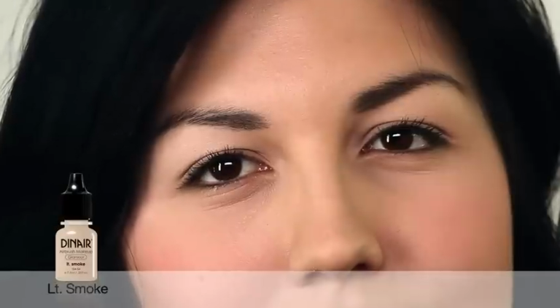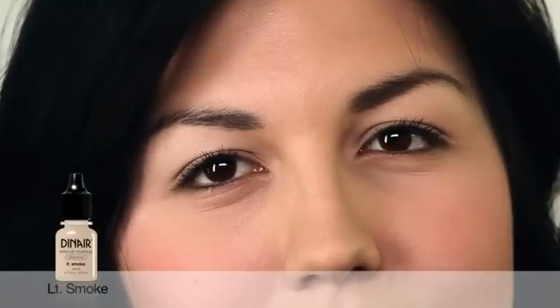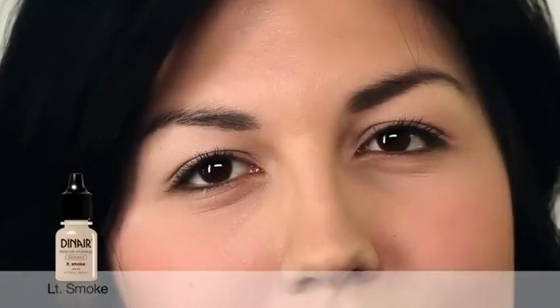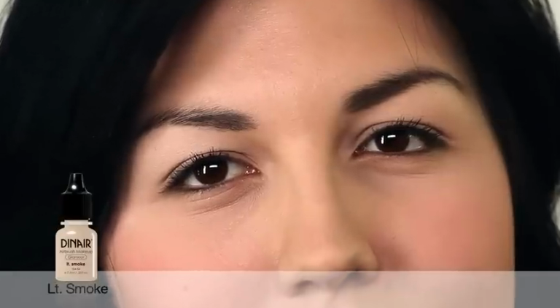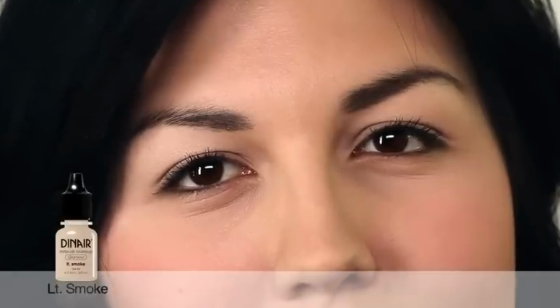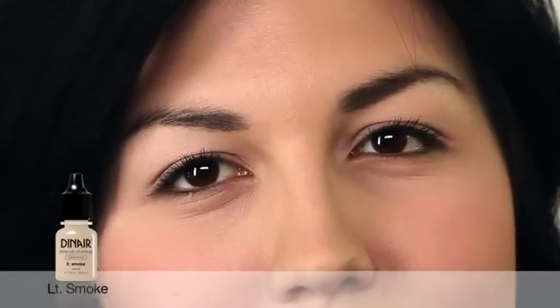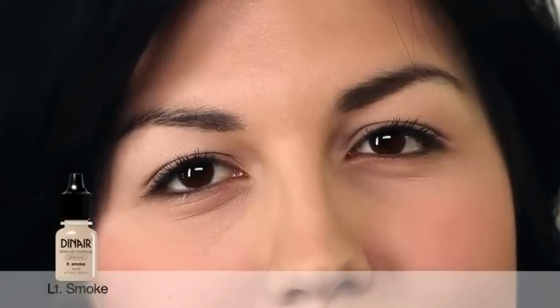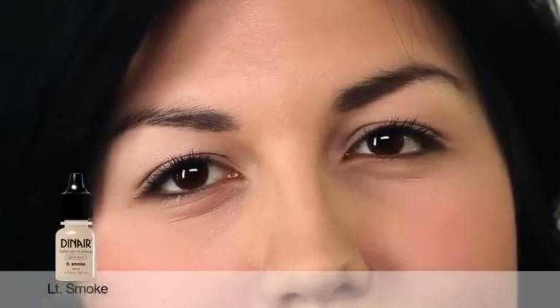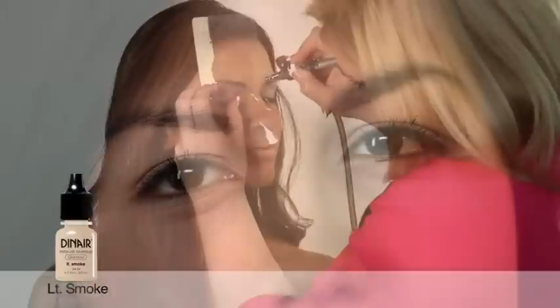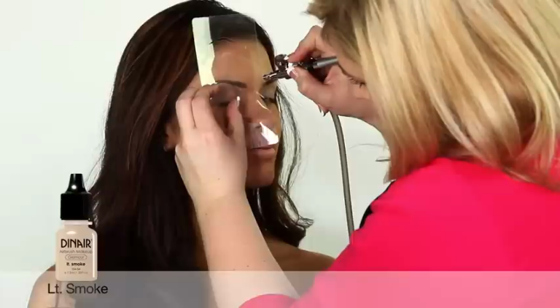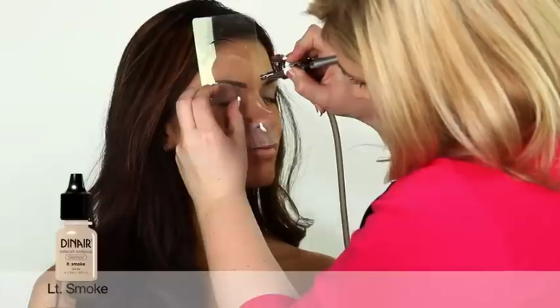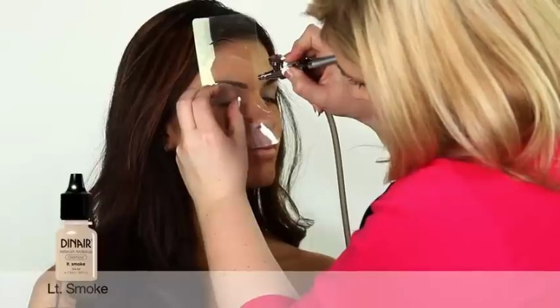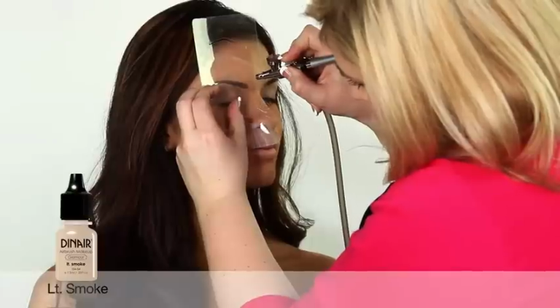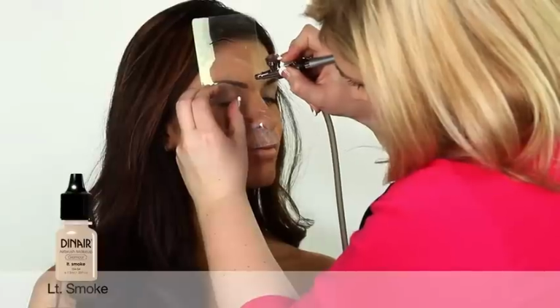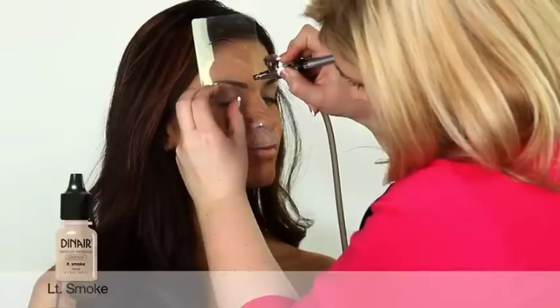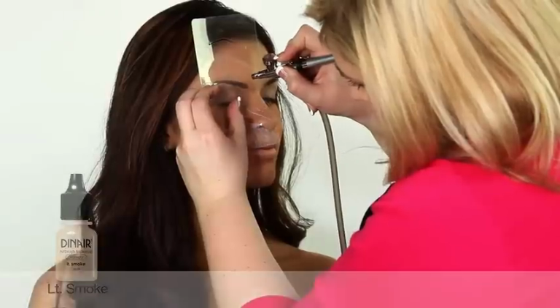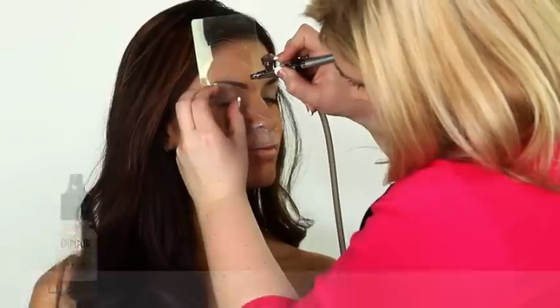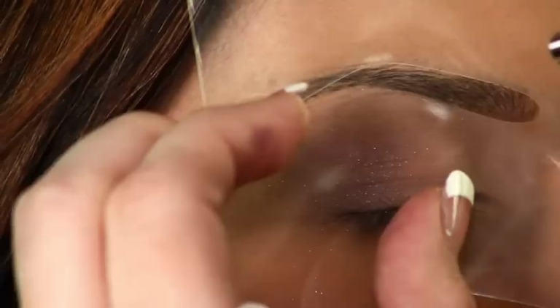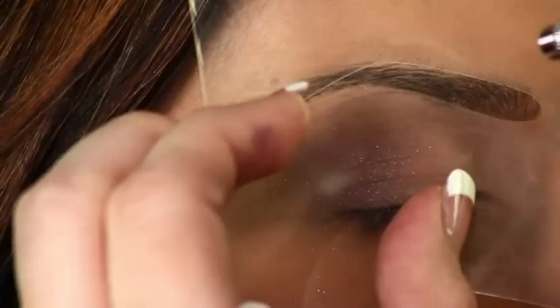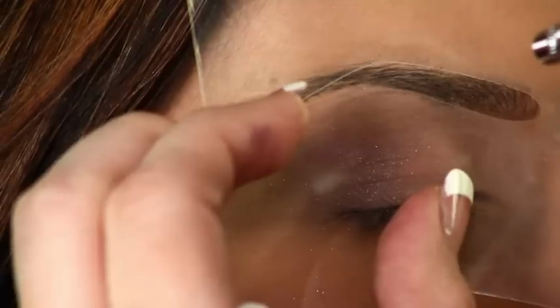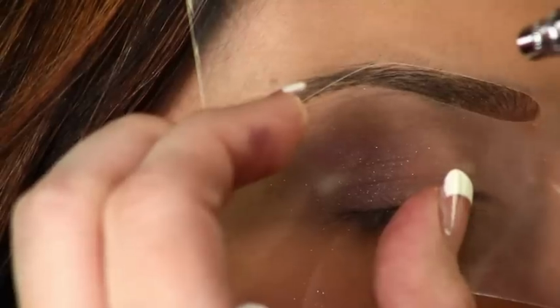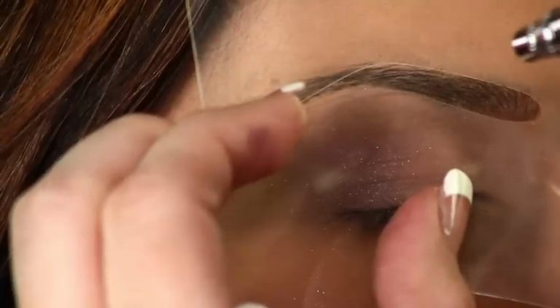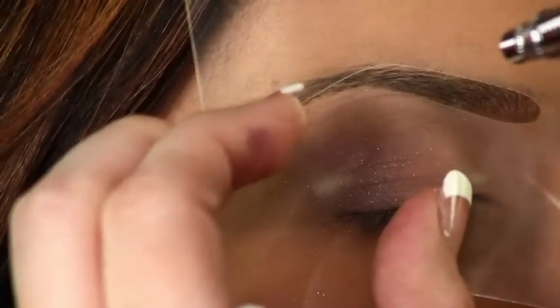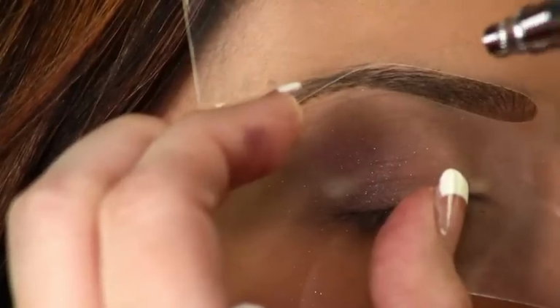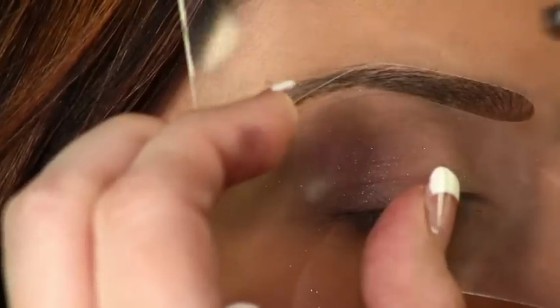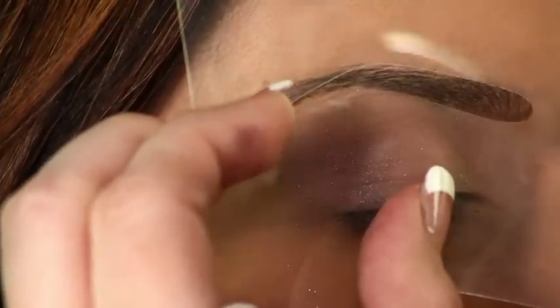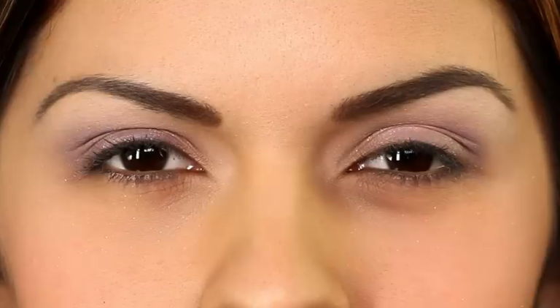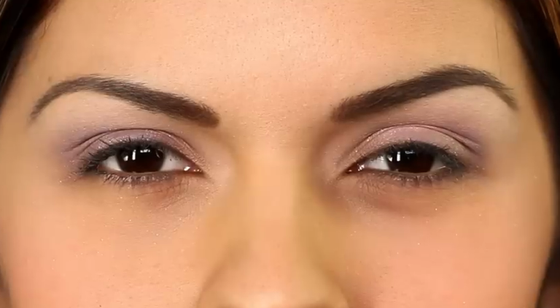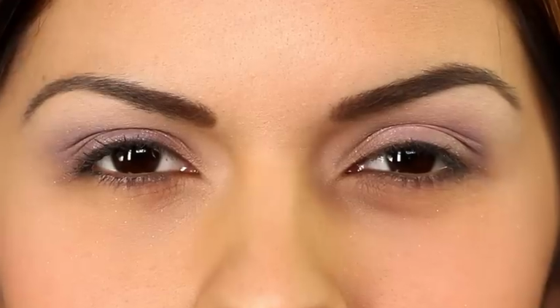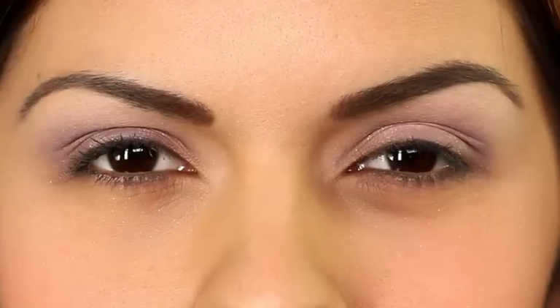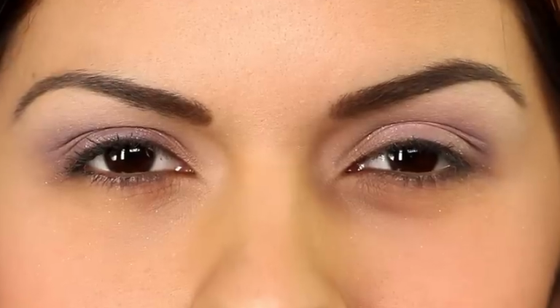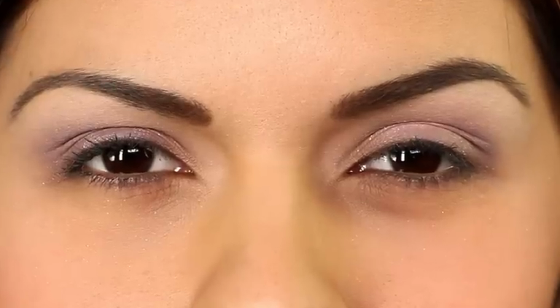For eyebrows, use an eyebrow stencil to fill in and create the perfectly shaped brows.